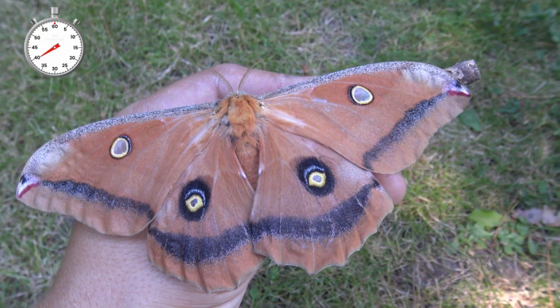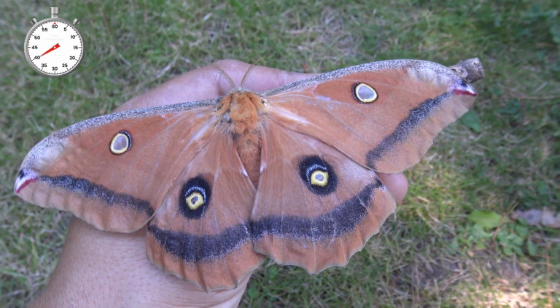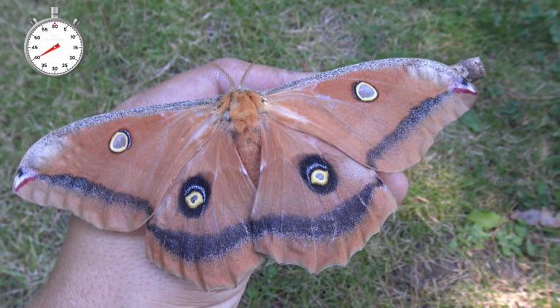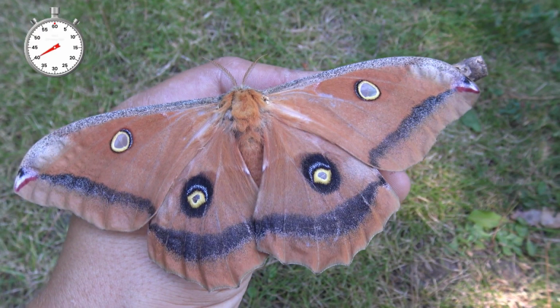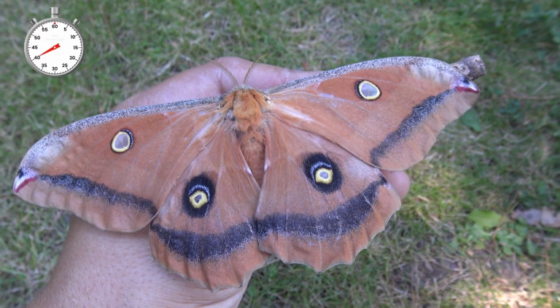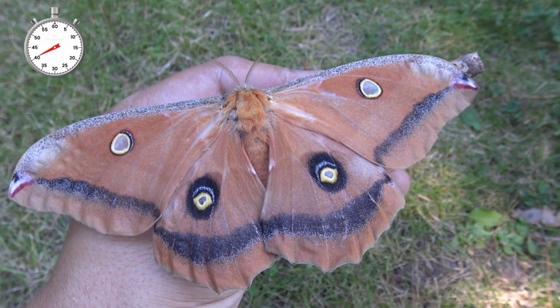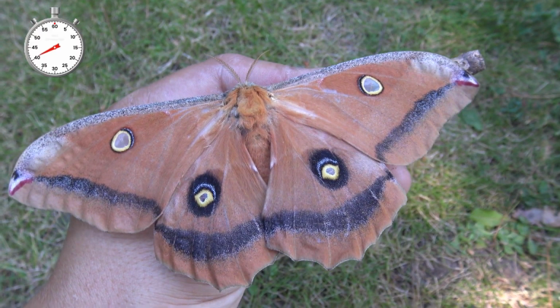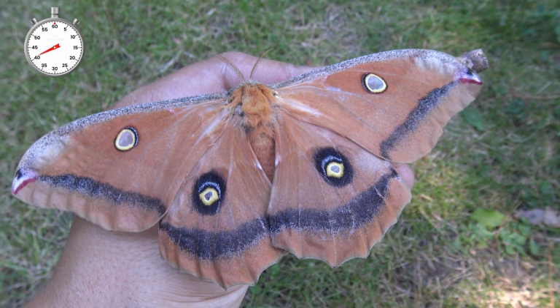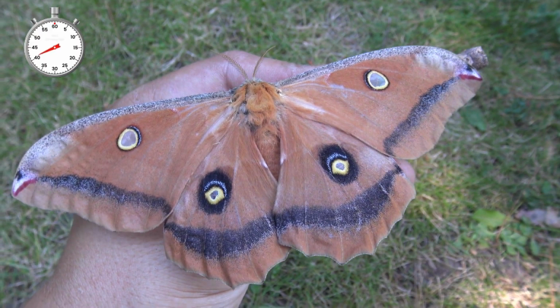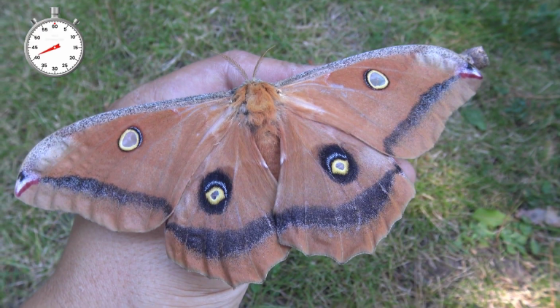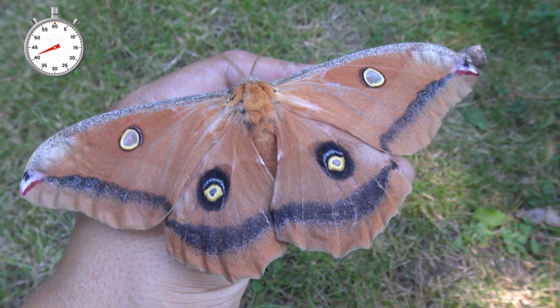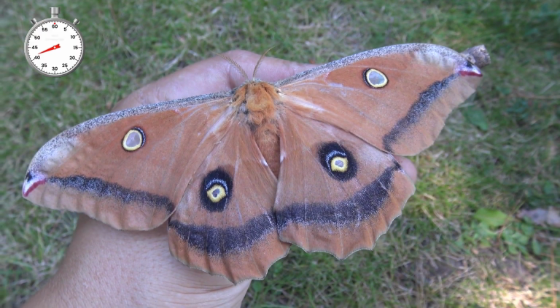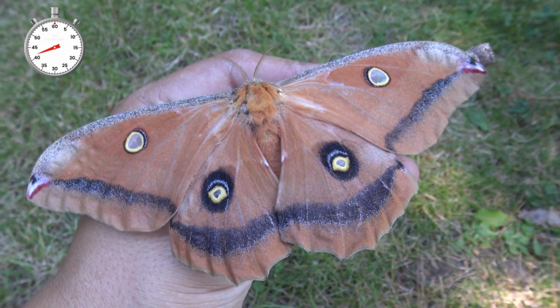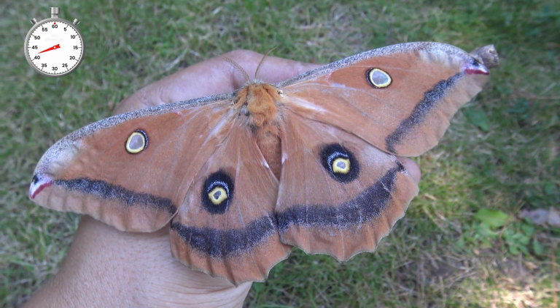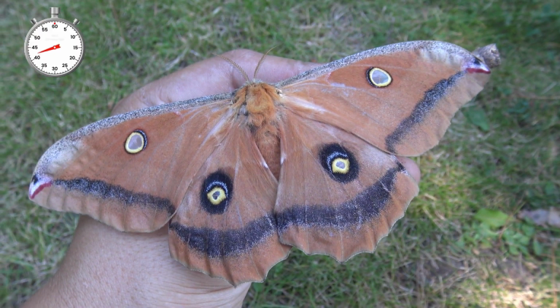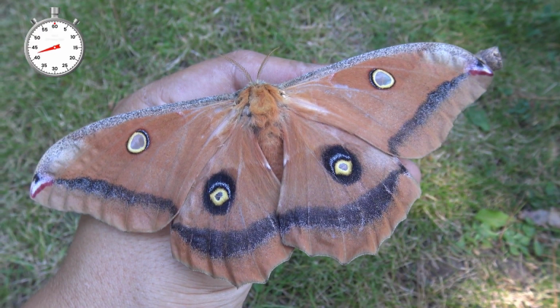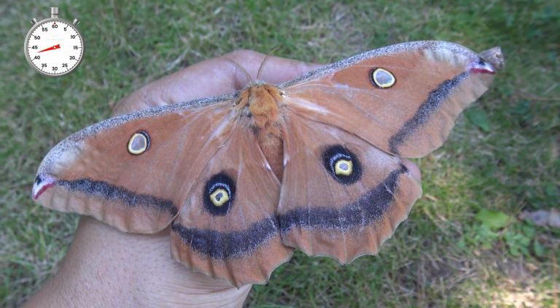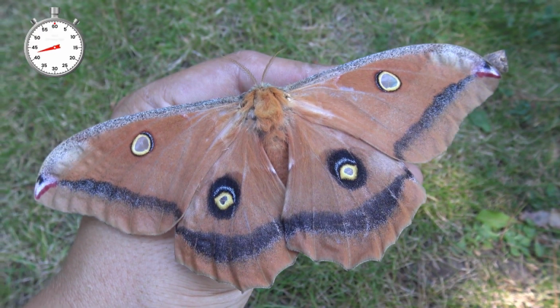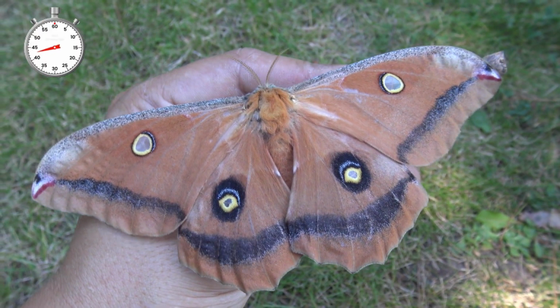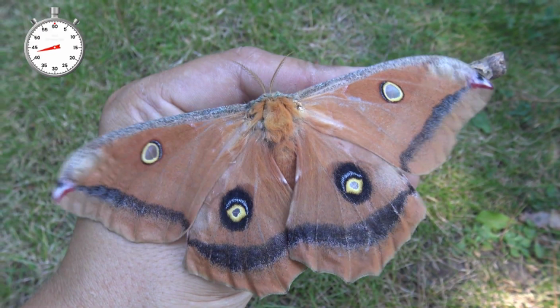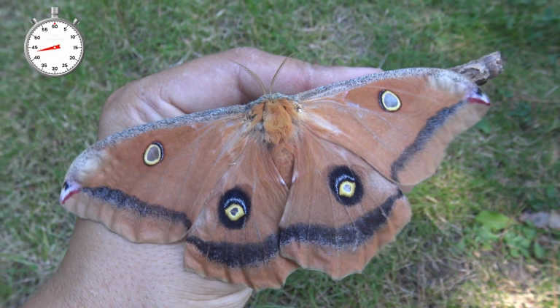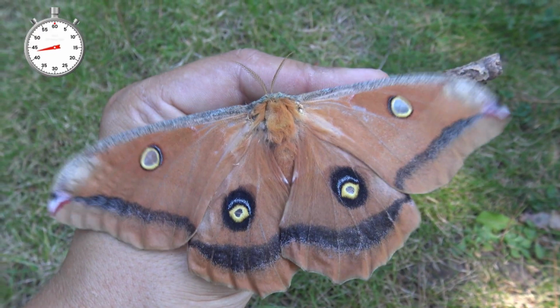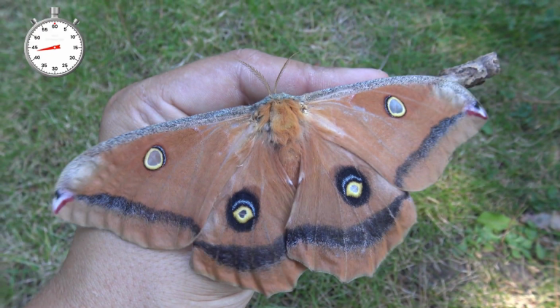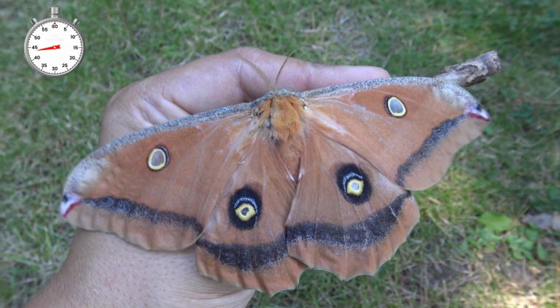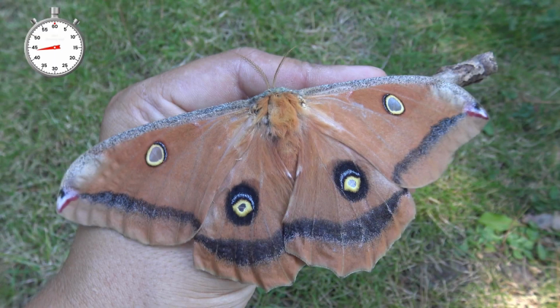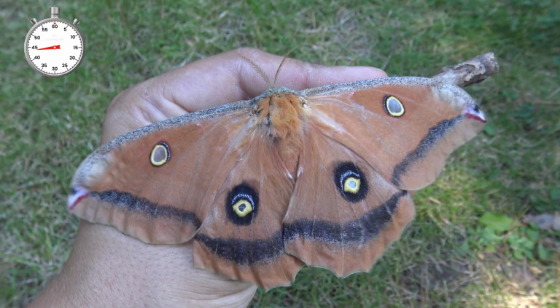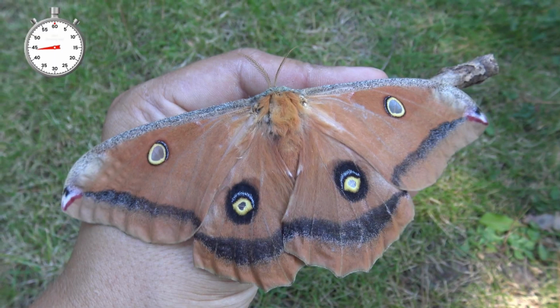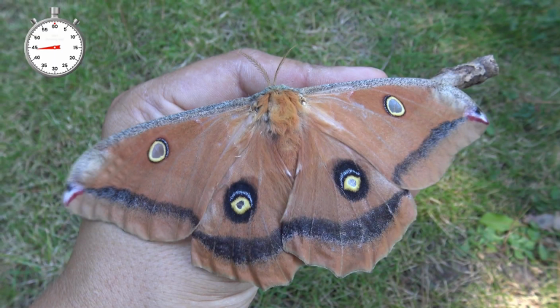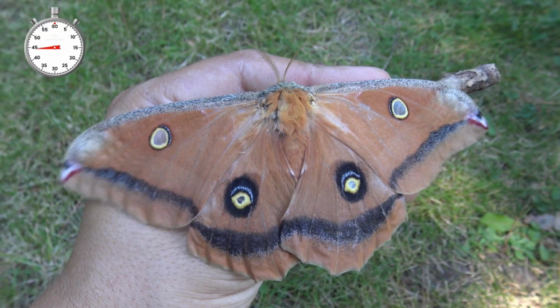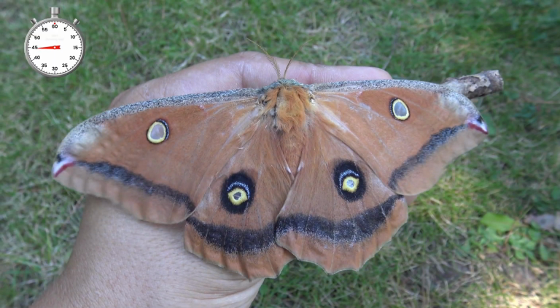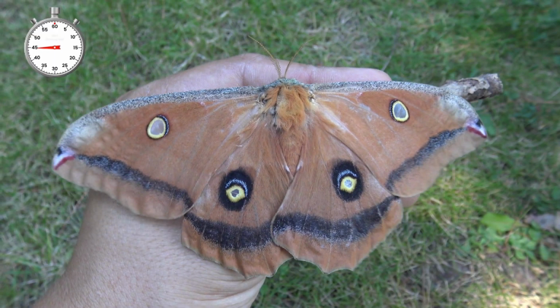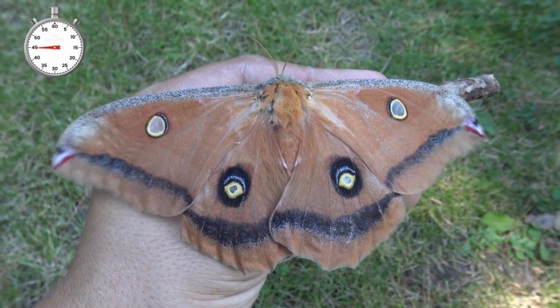This is the female. The female is larger — she has more rounded wings and a bigger wing surface area.